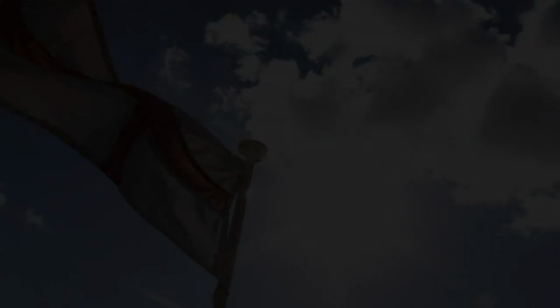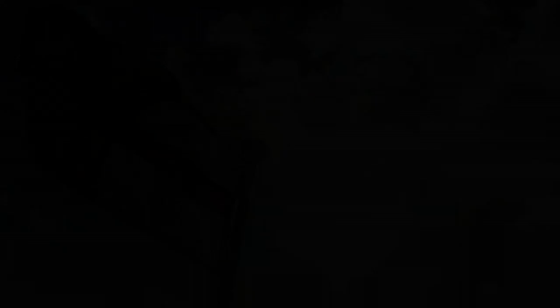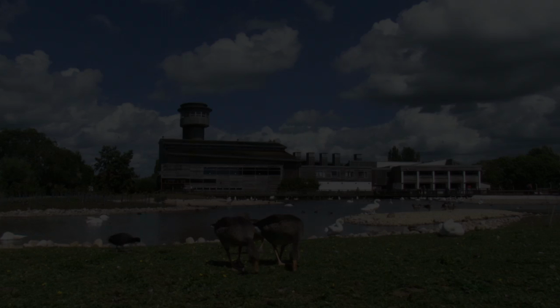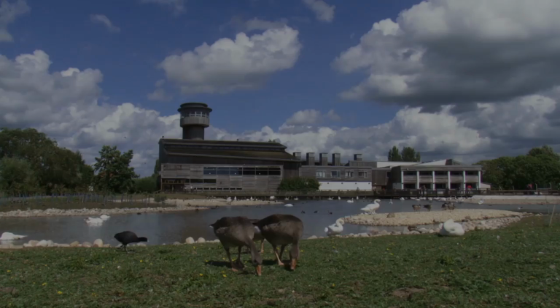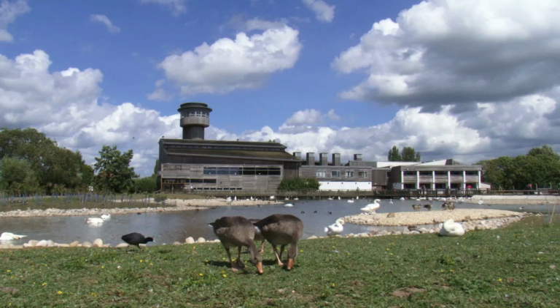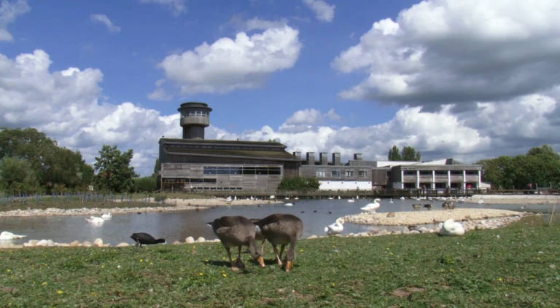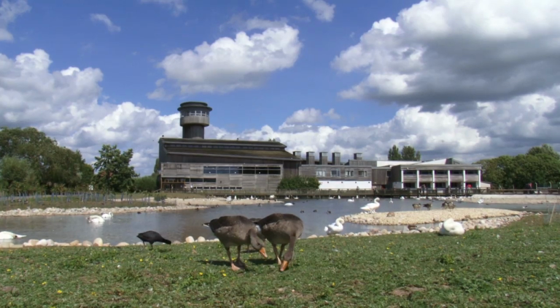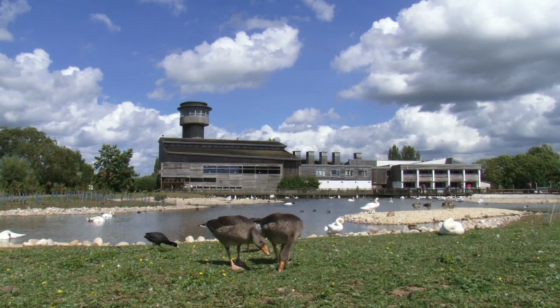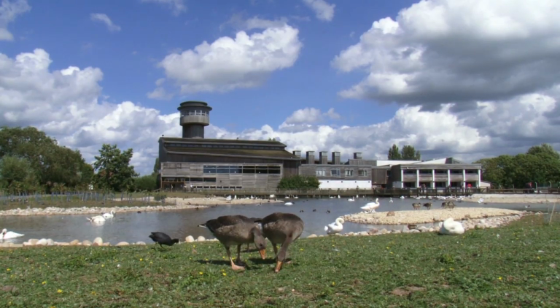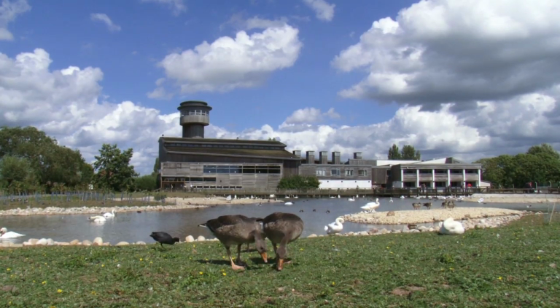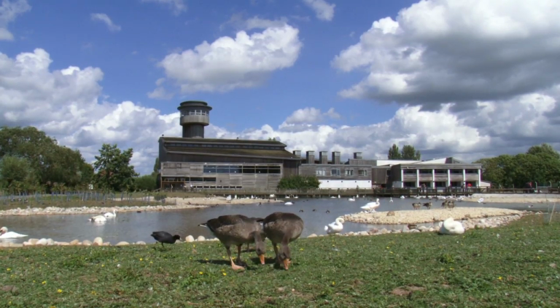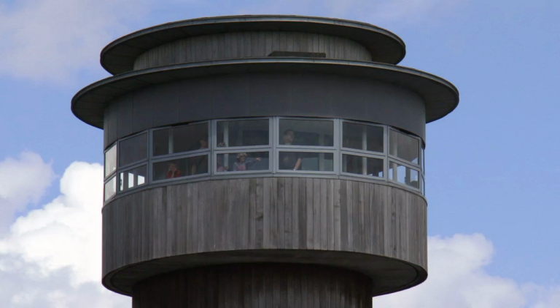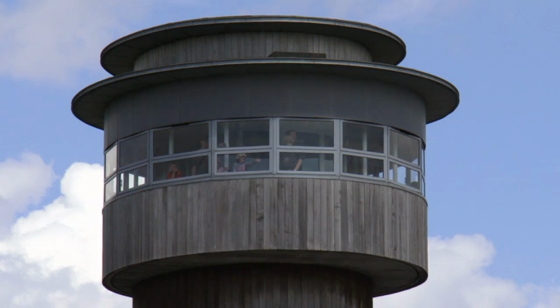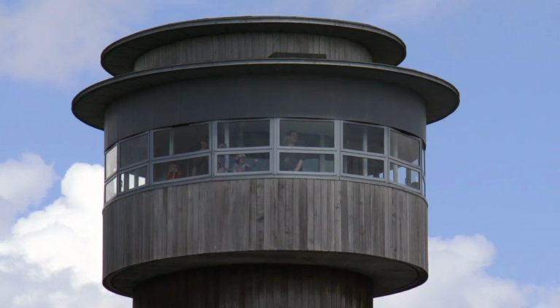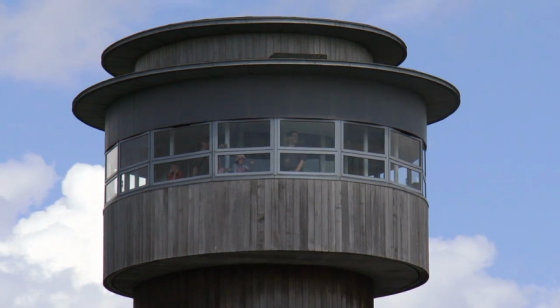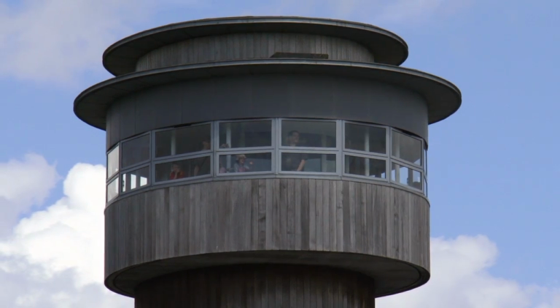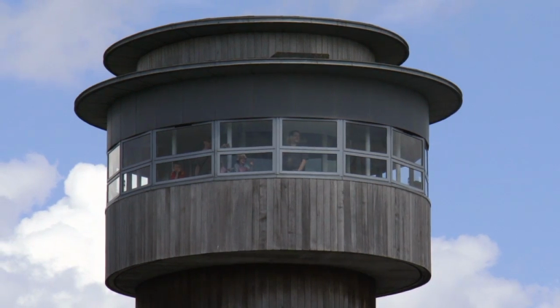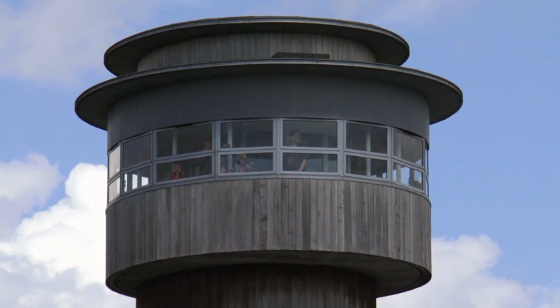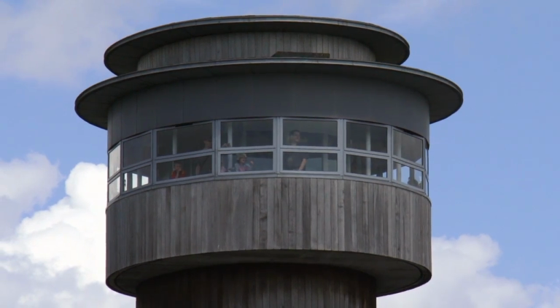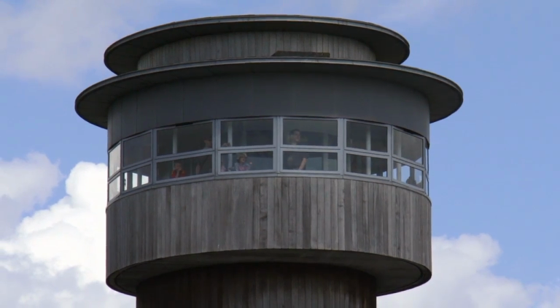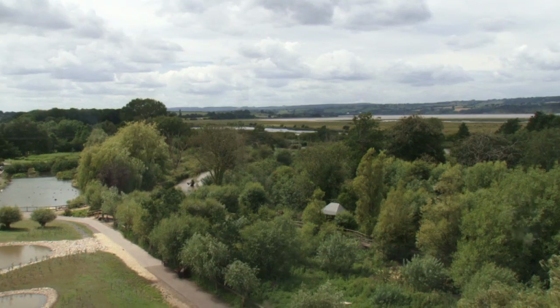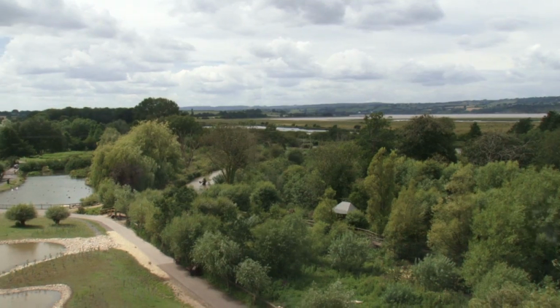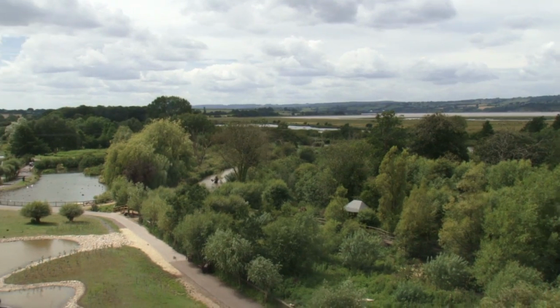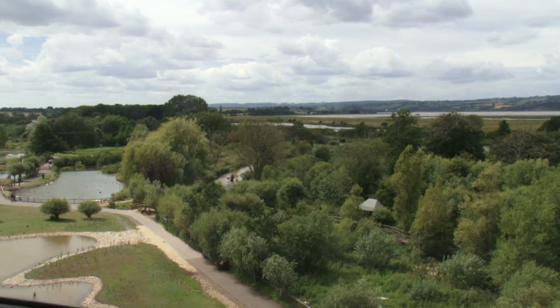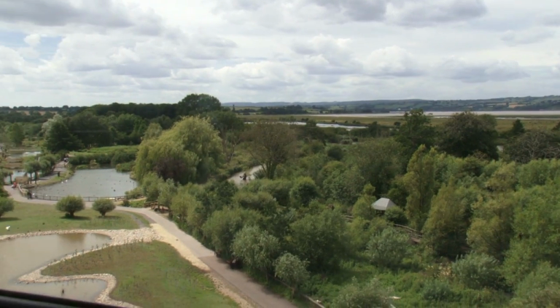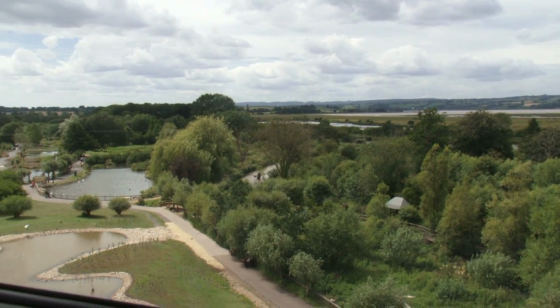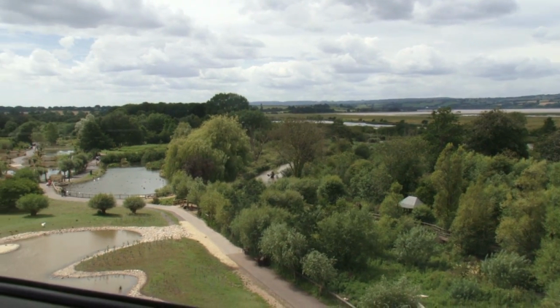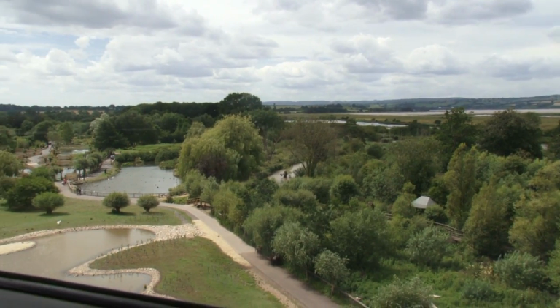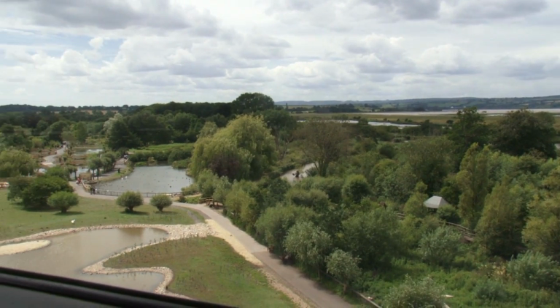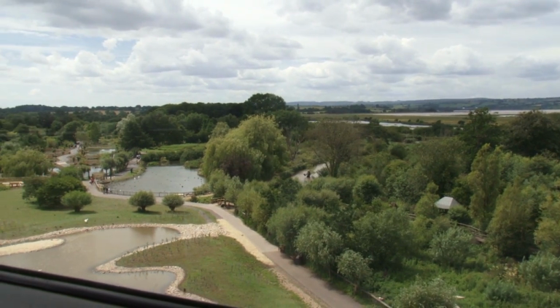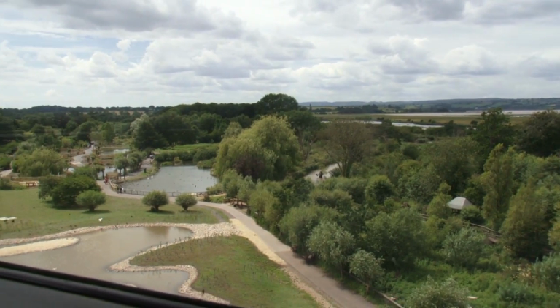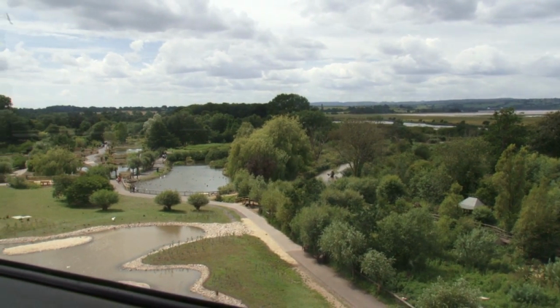We also visit interesting places along the way, such as the Wildfowl Centre at Slimbridge.